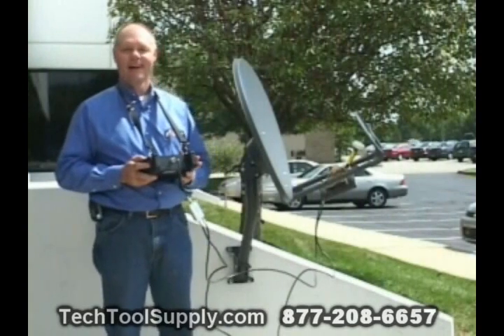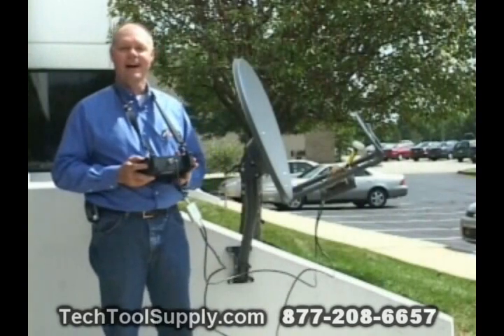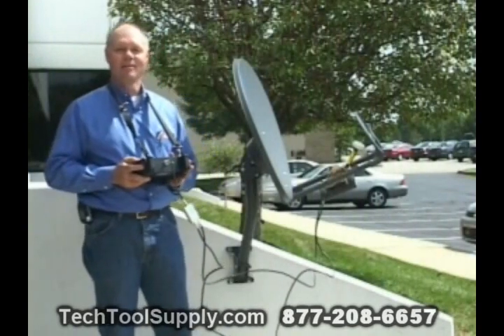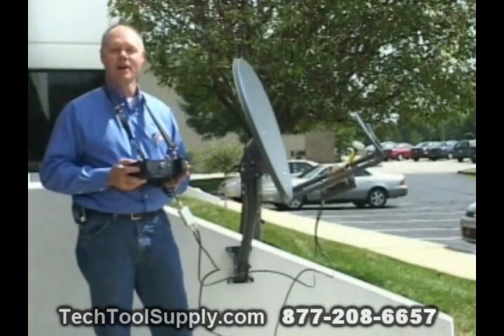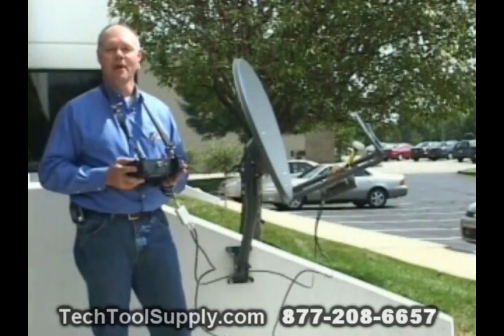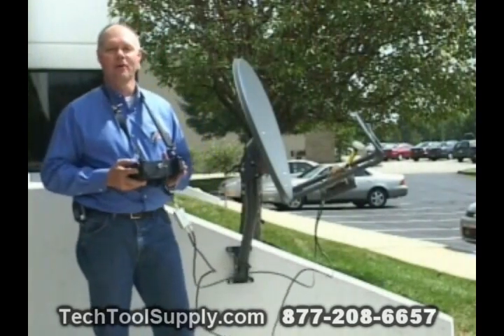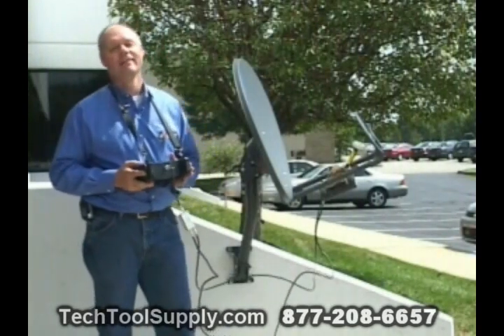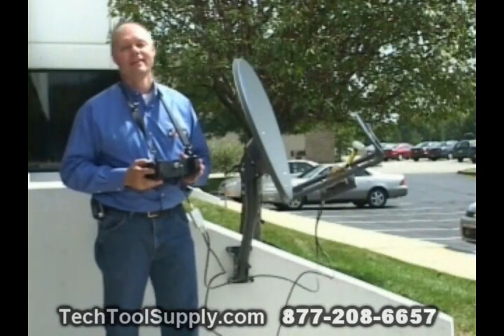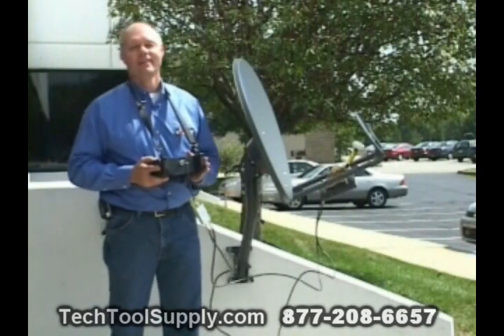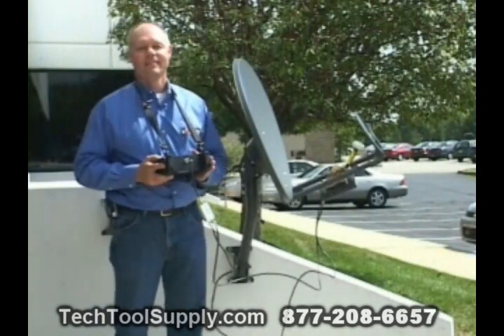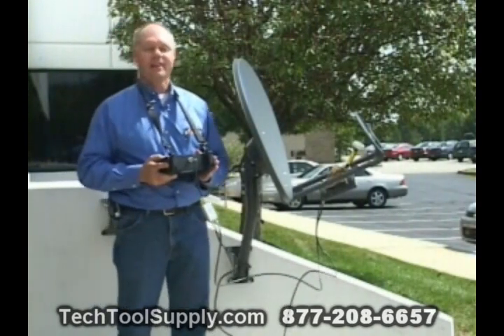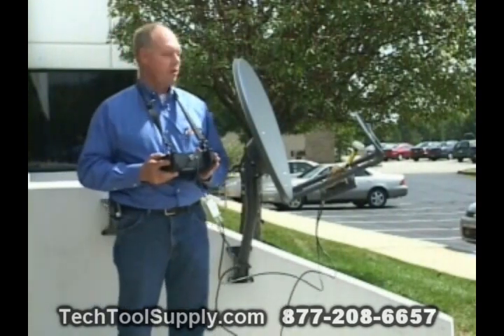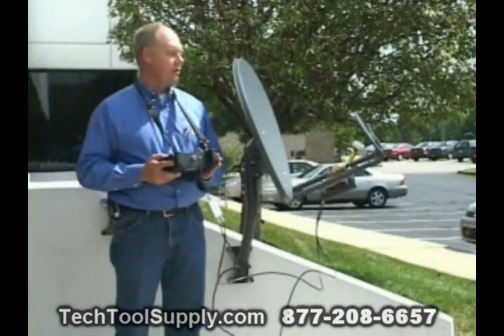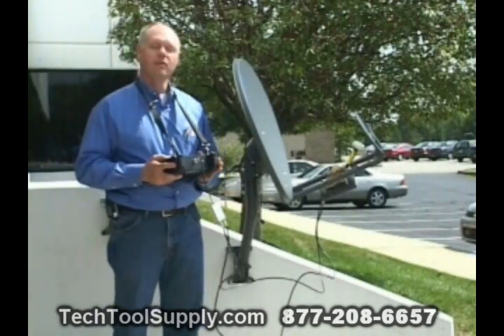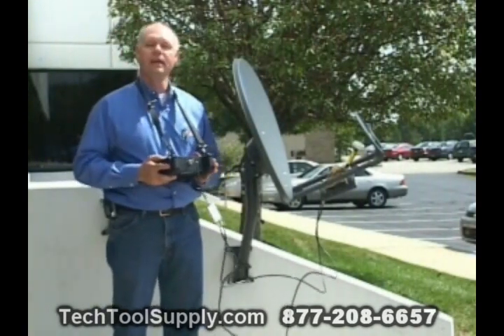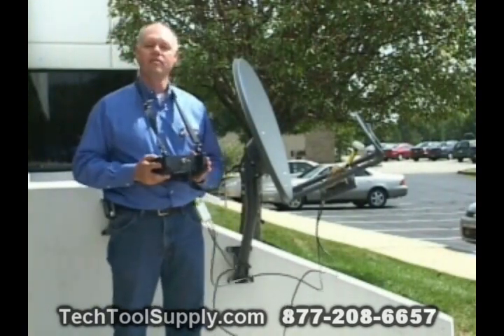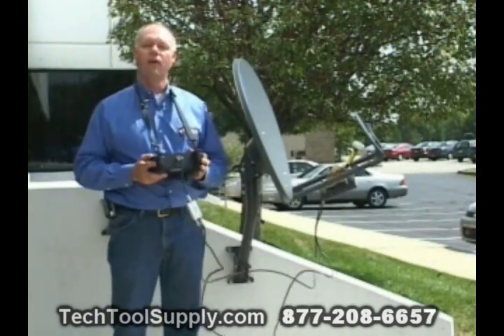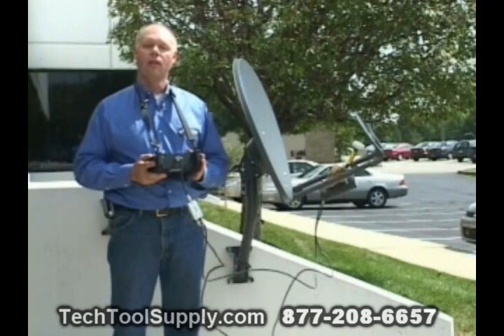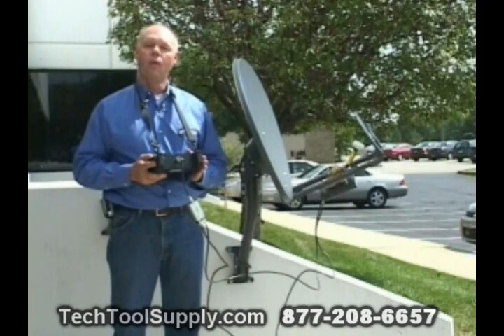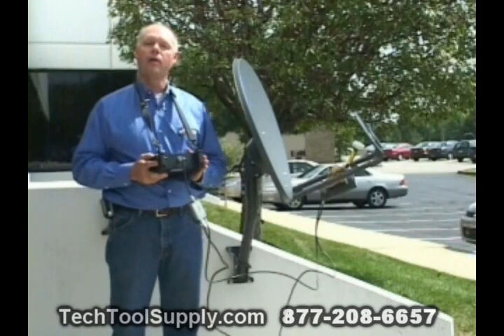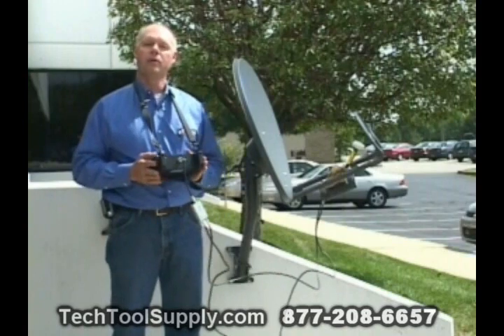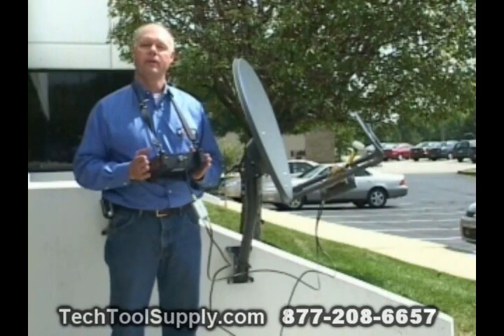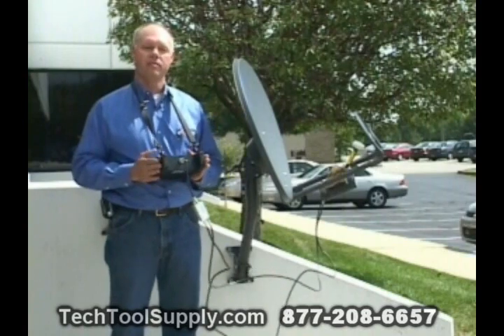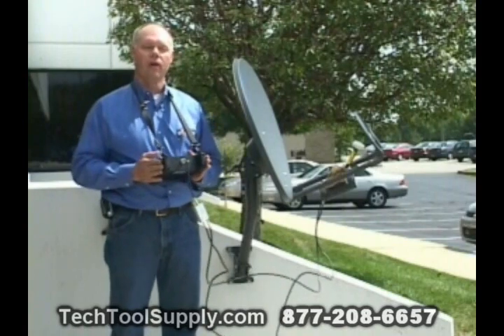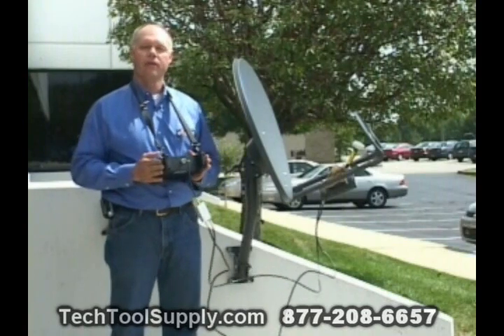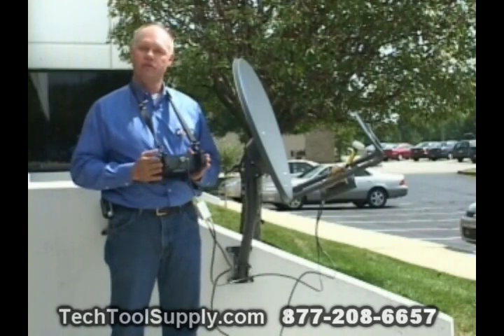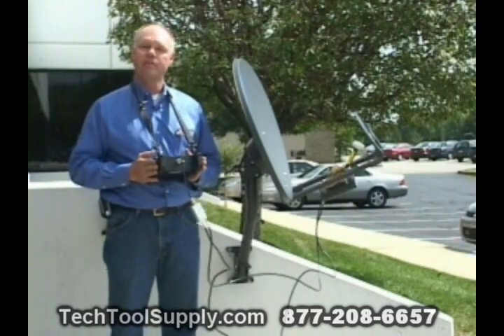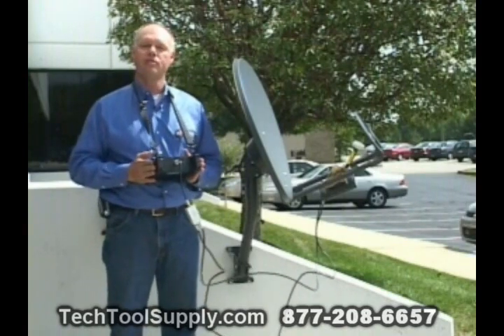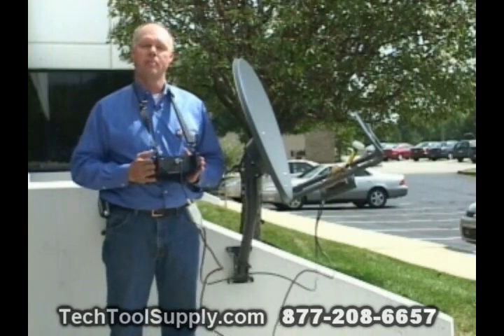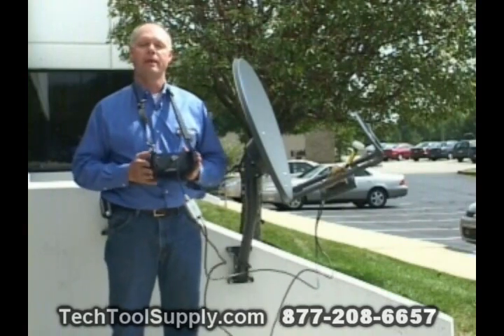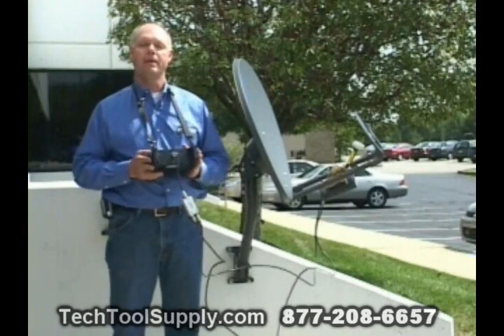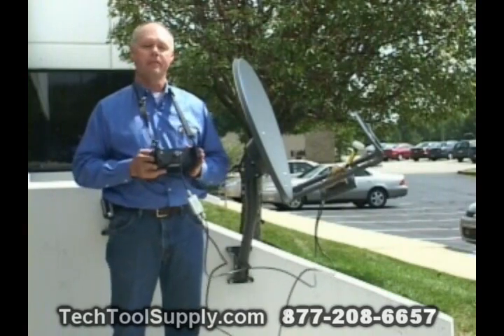Hi, I'm Tom Haywood. Today we're going to do a Wild Blue install using the SuperBuddy meter.